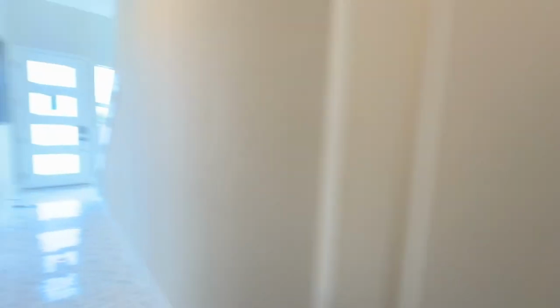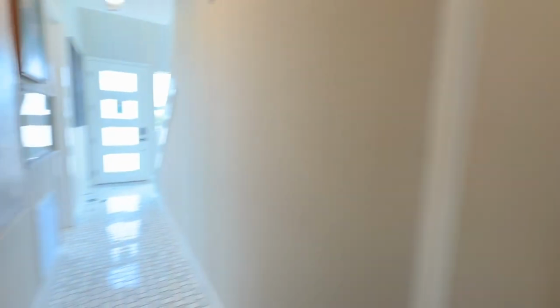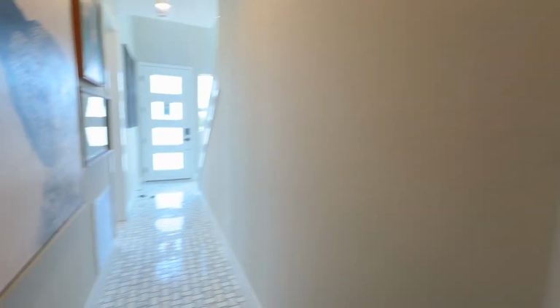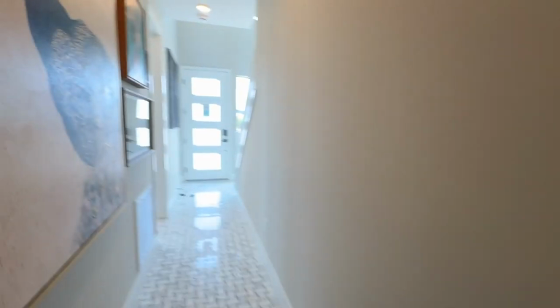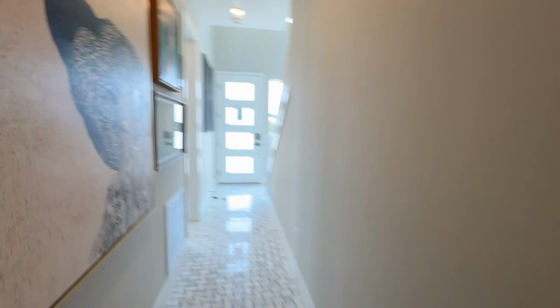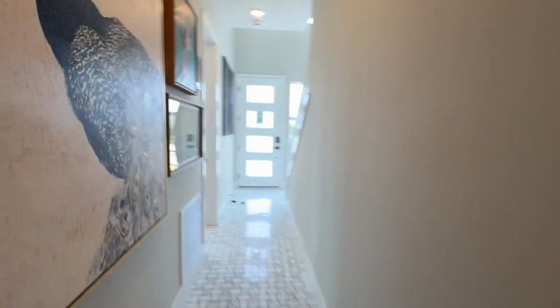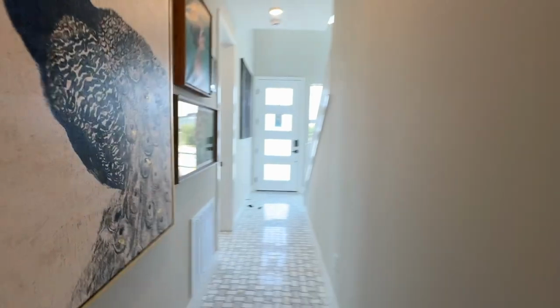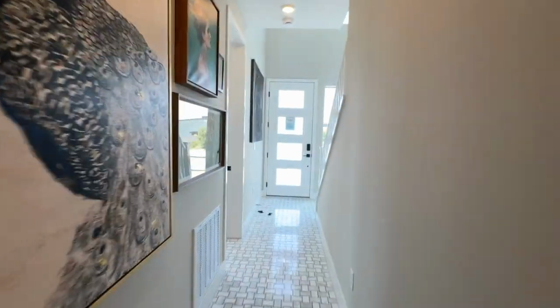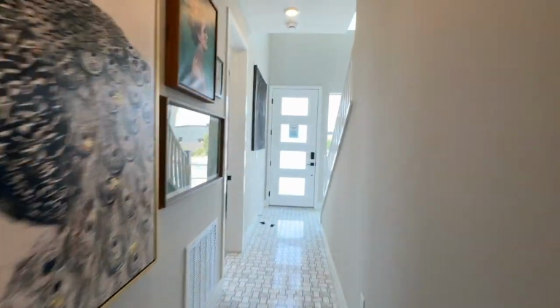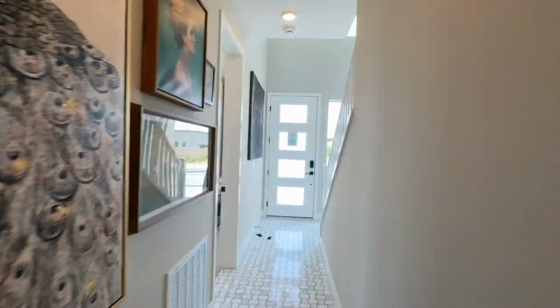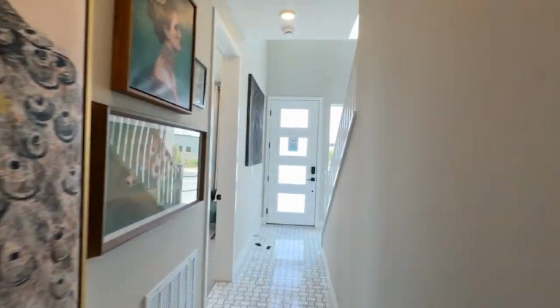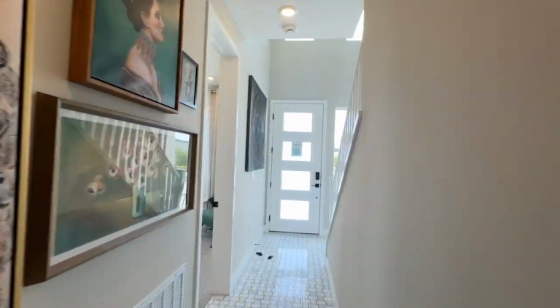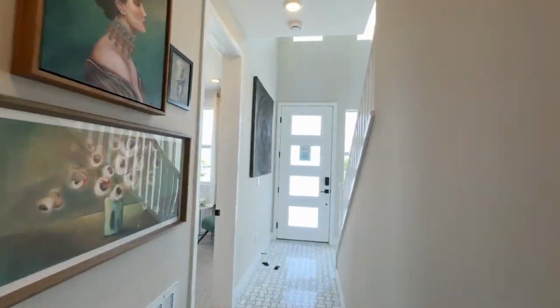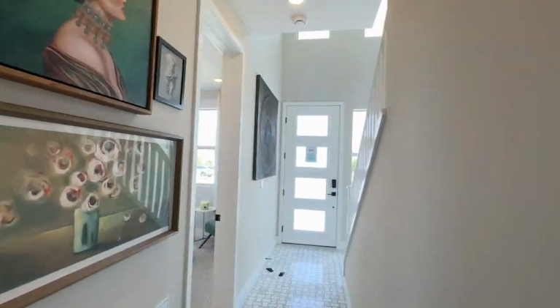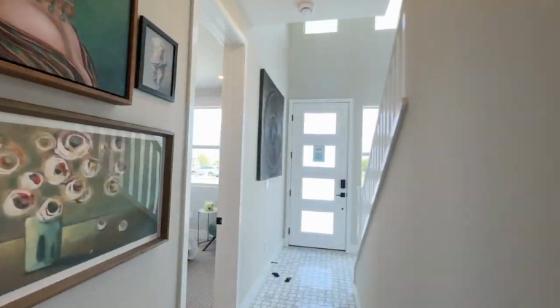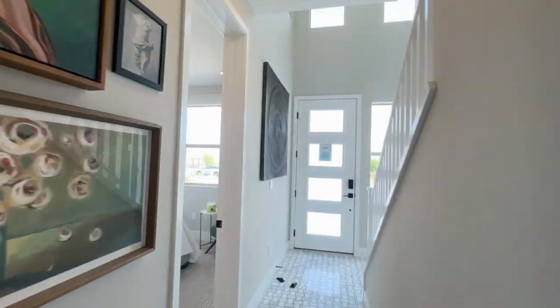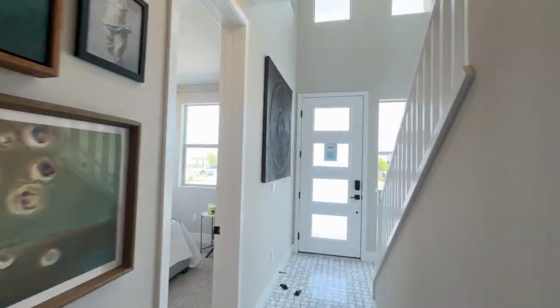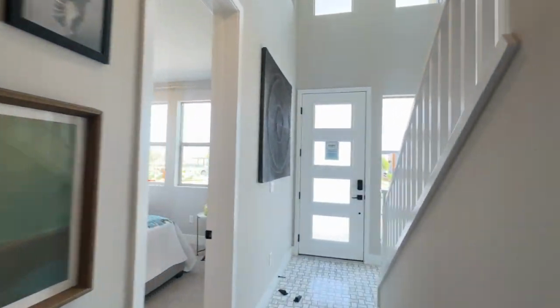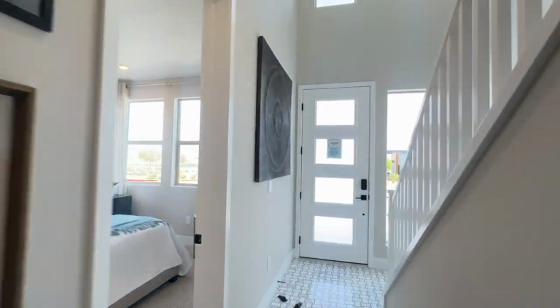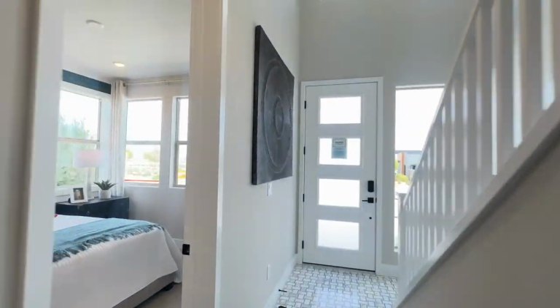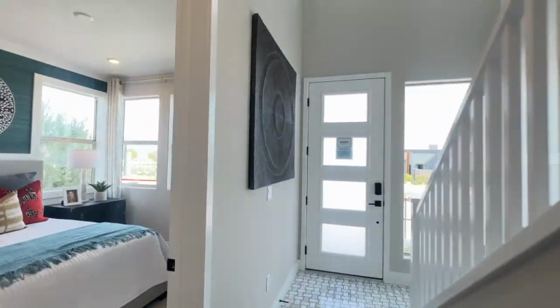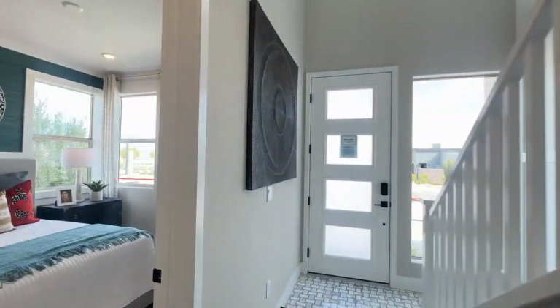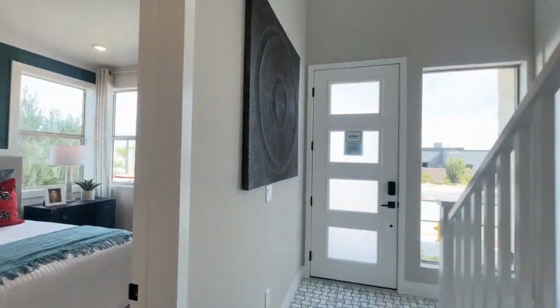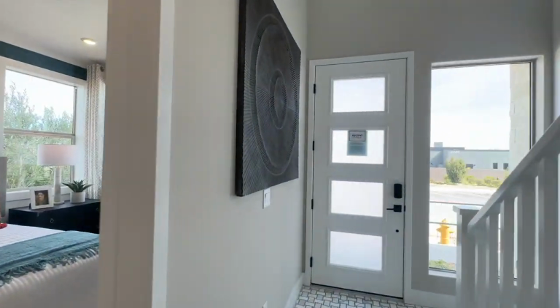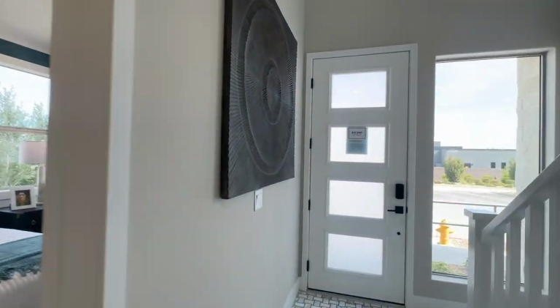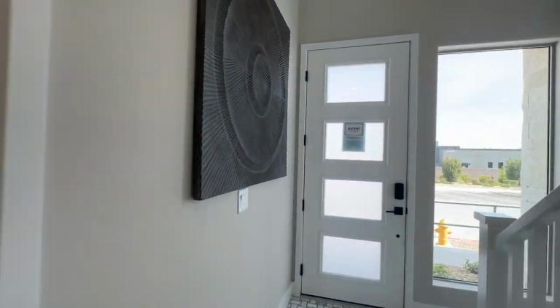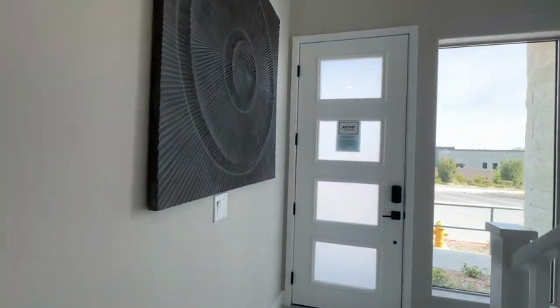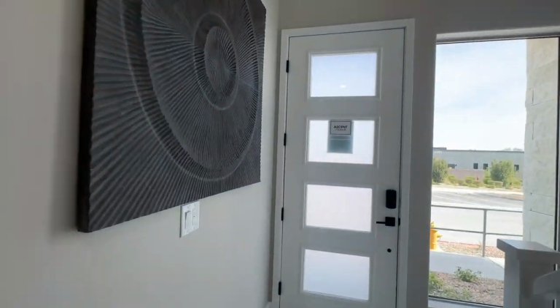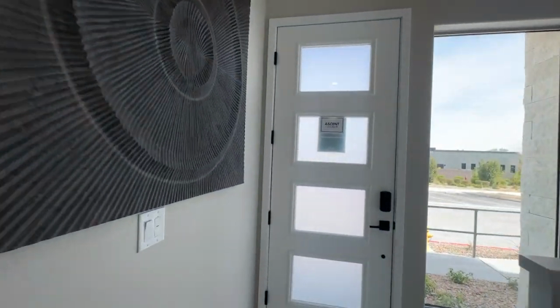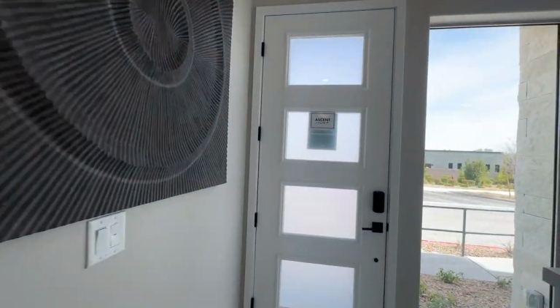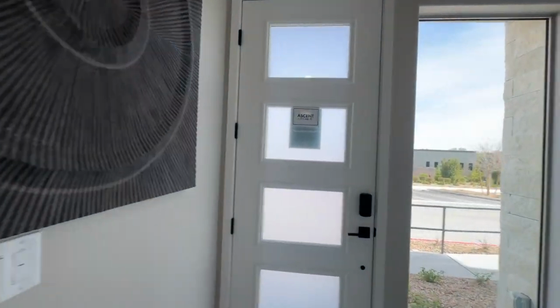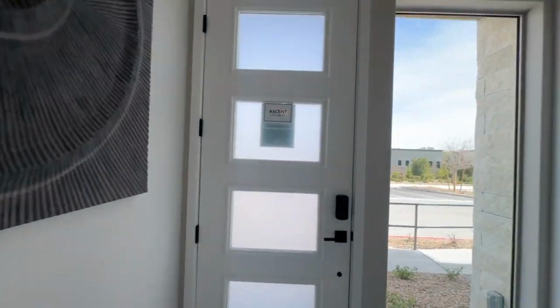This is a two-story home and there are no elevators.